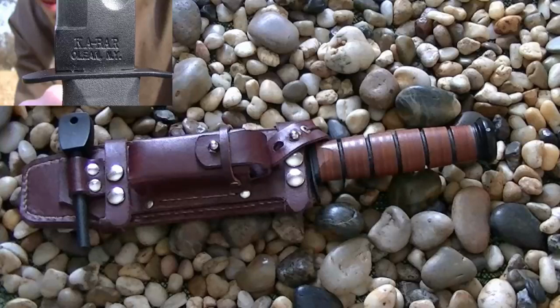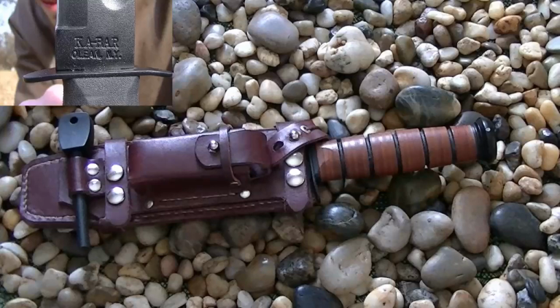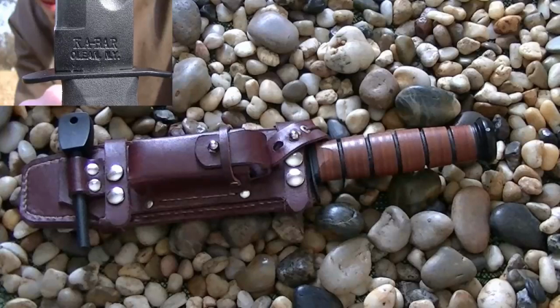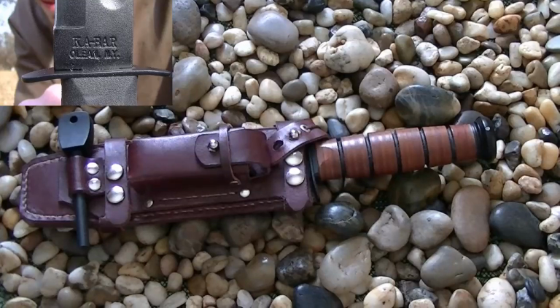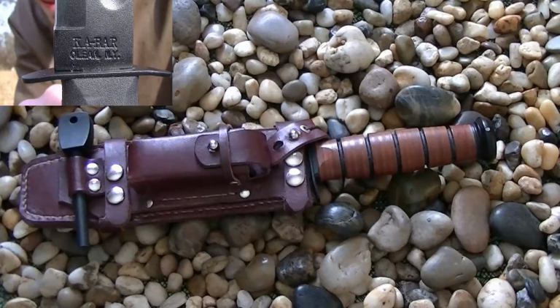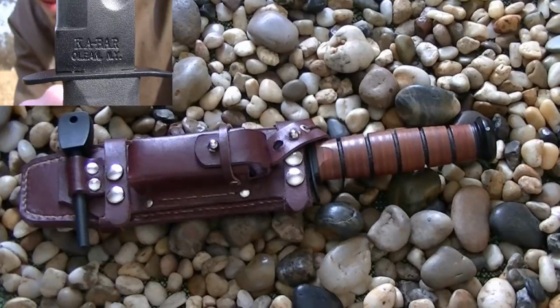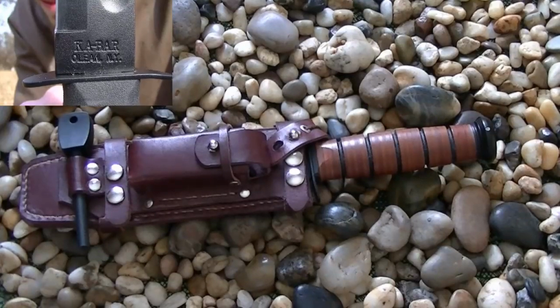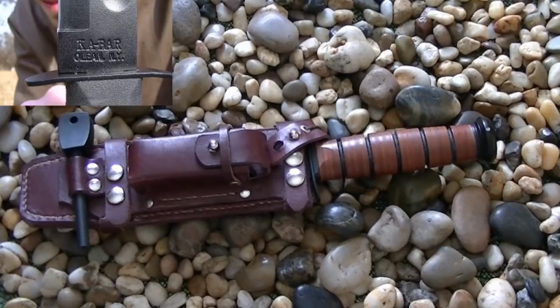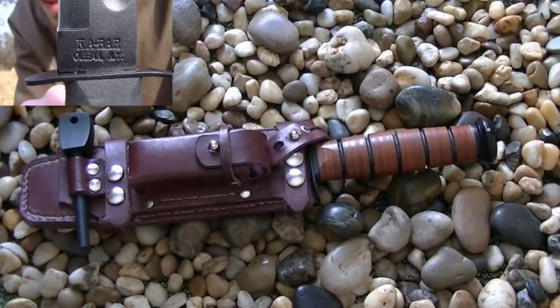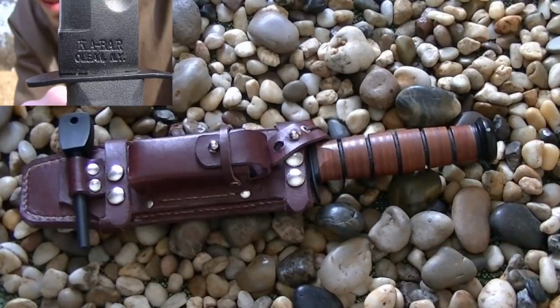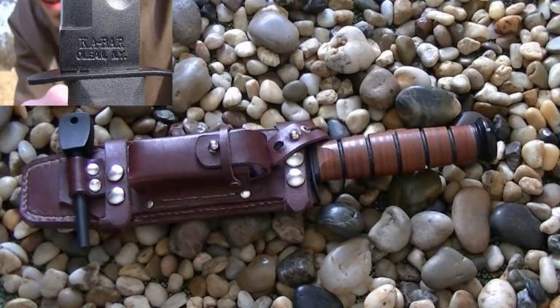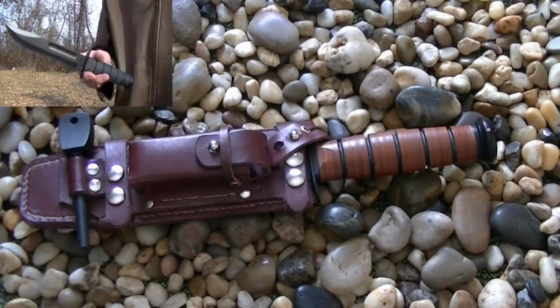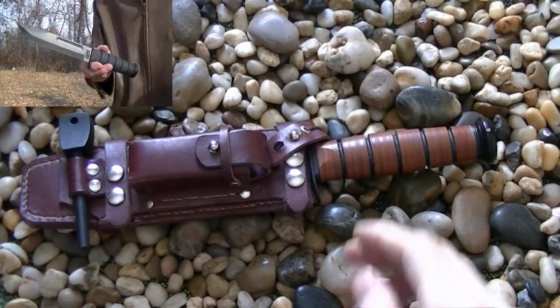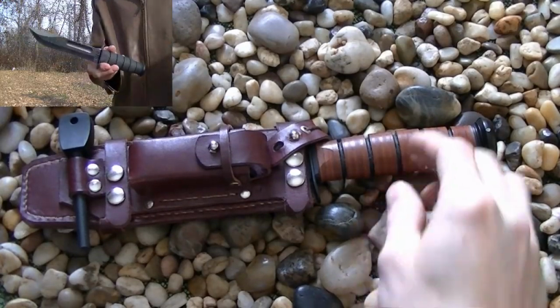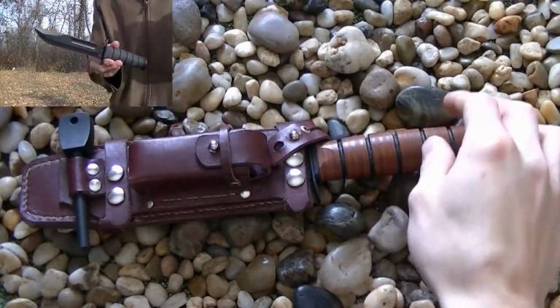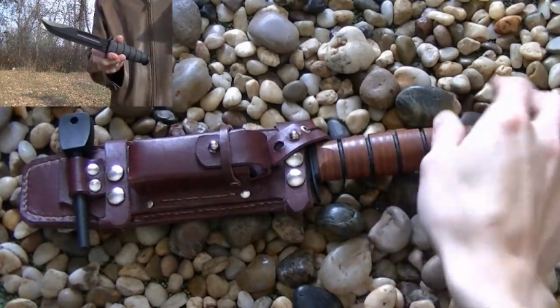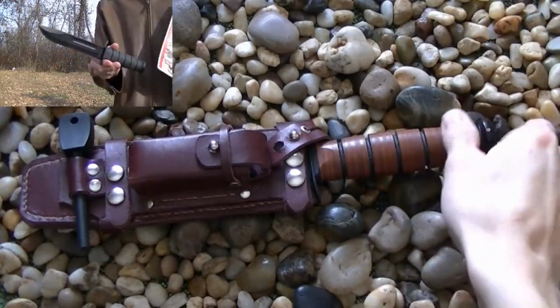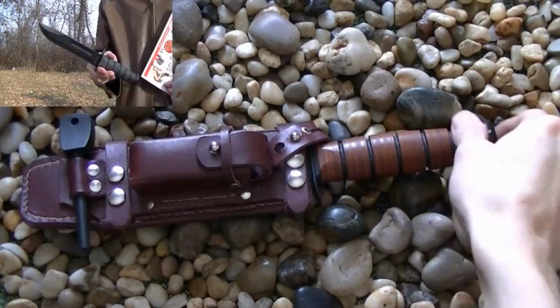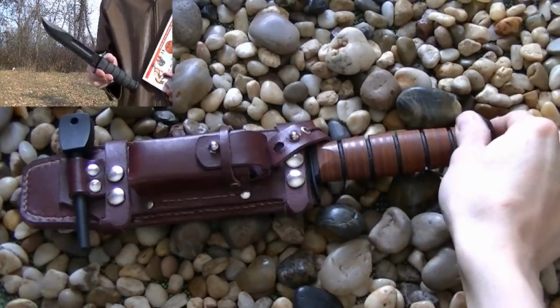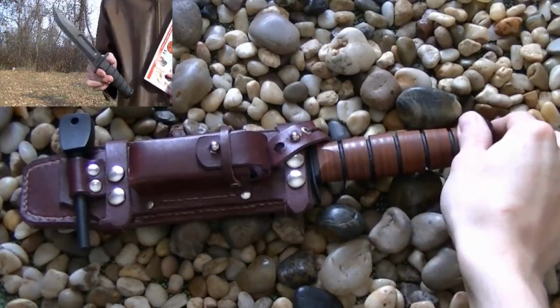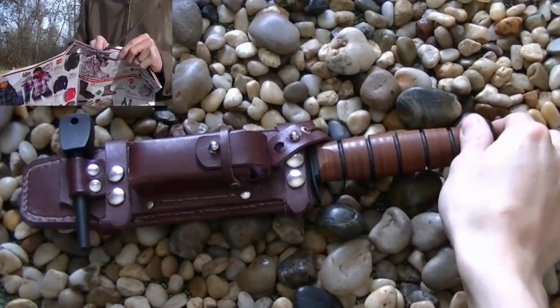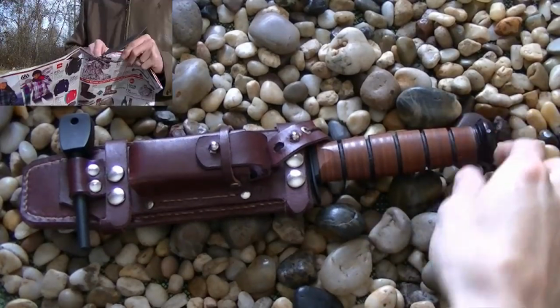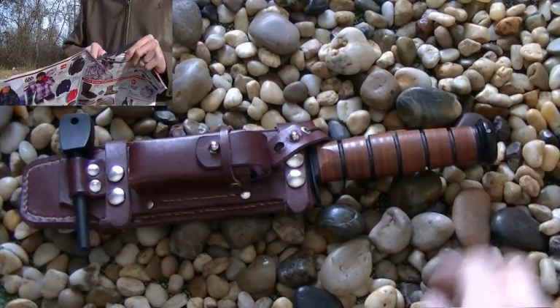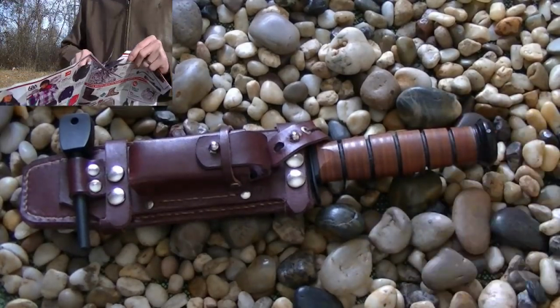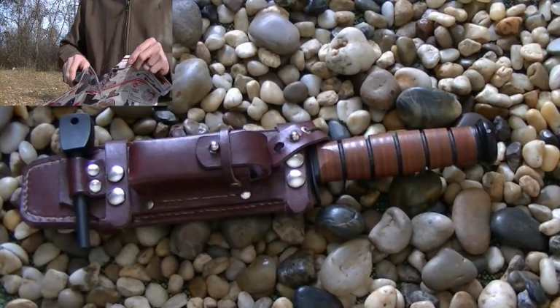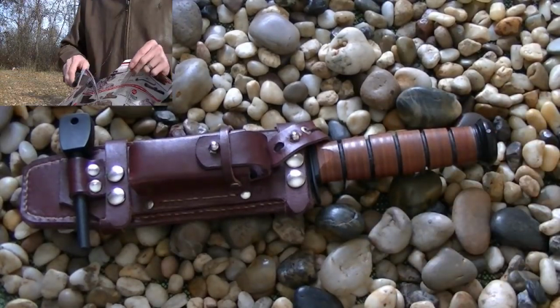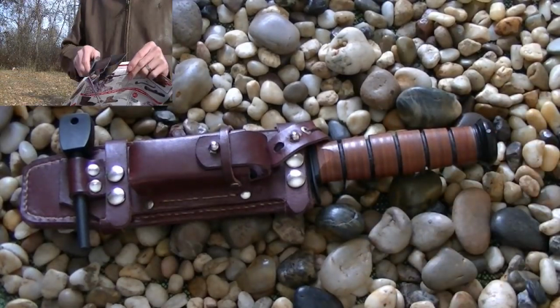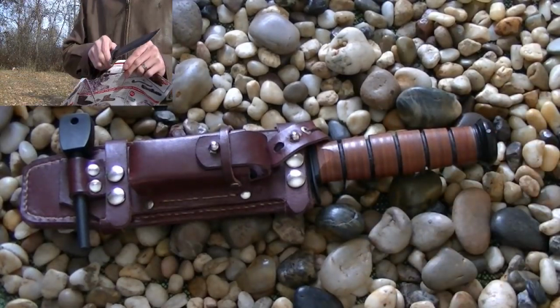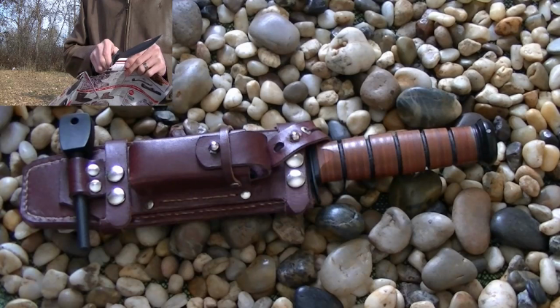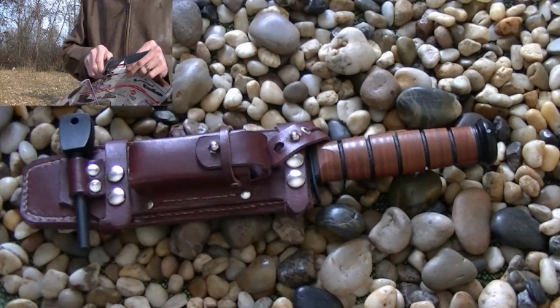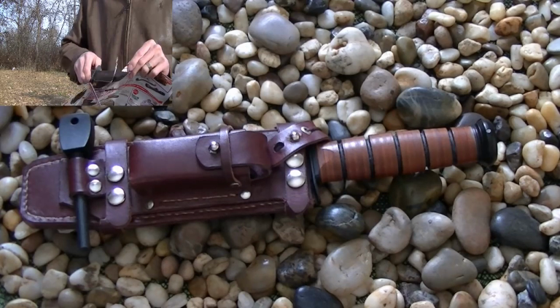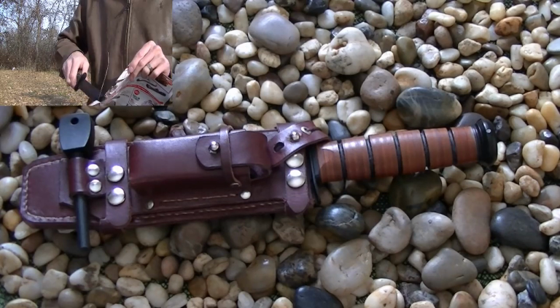Hello, Chase Pelagia here, bringing you a review of the K-Bar USMC Fighting Knife.